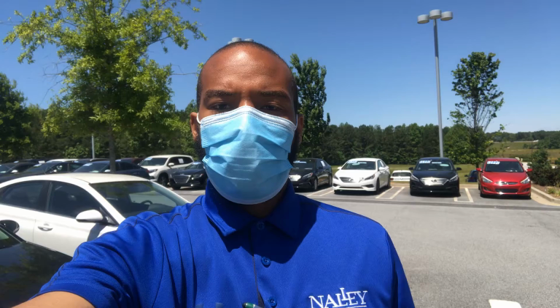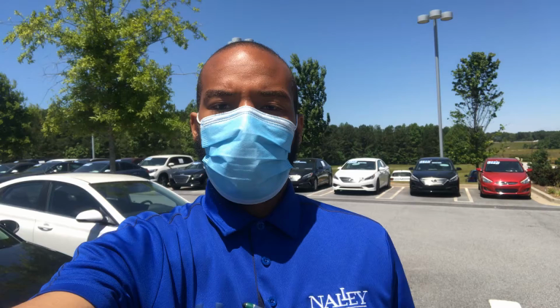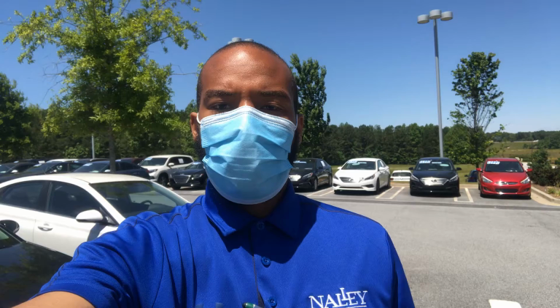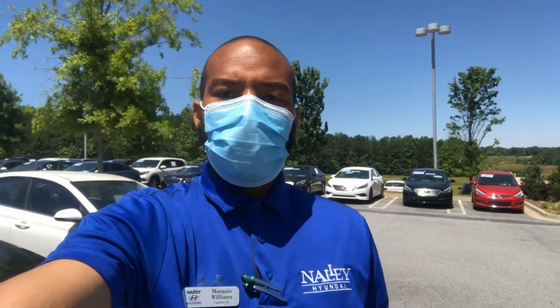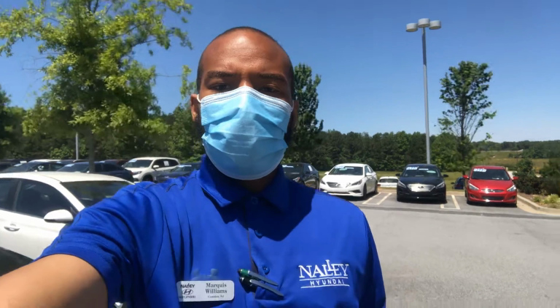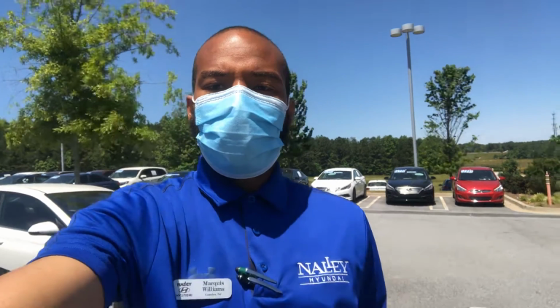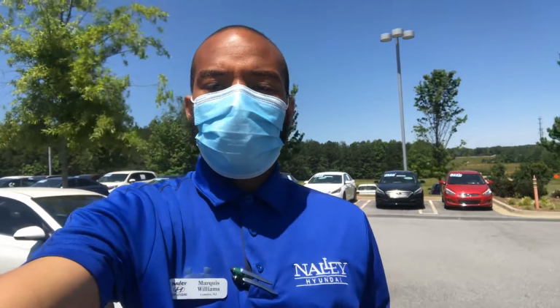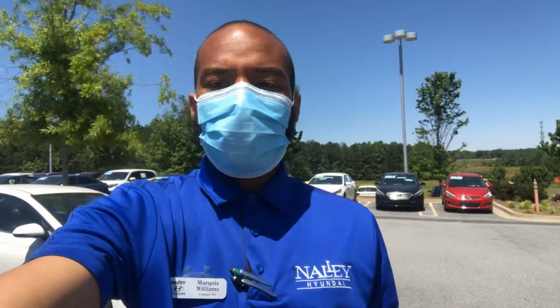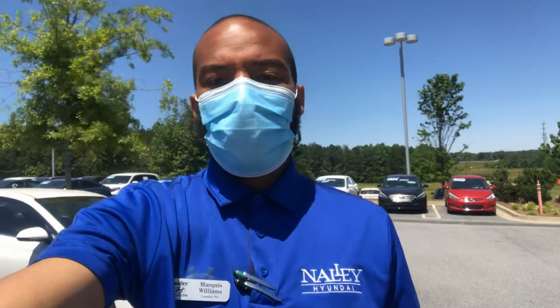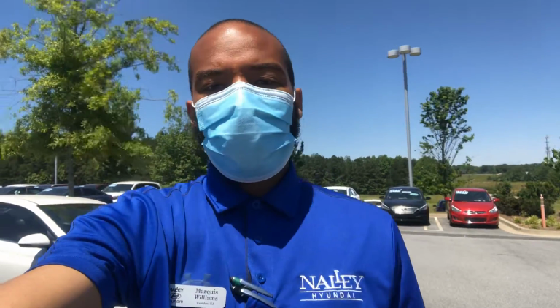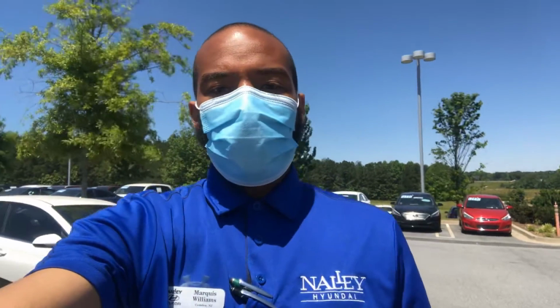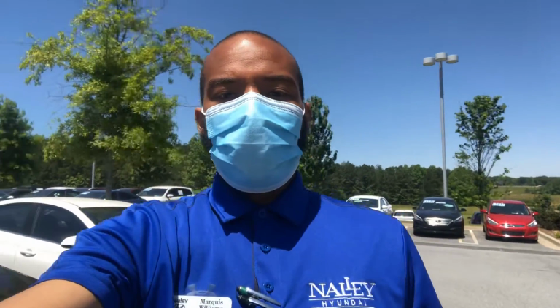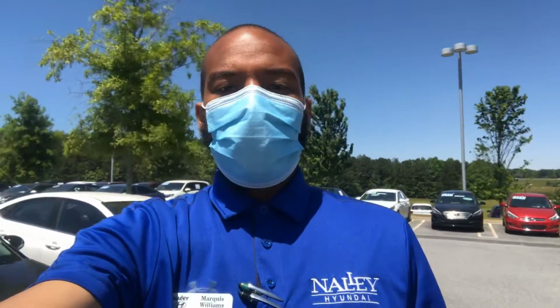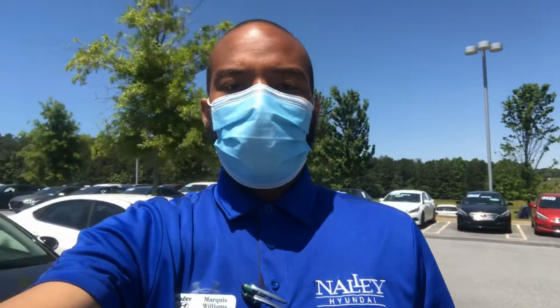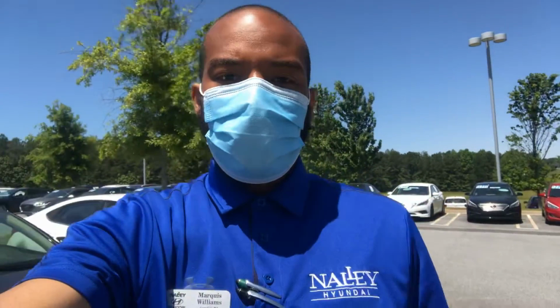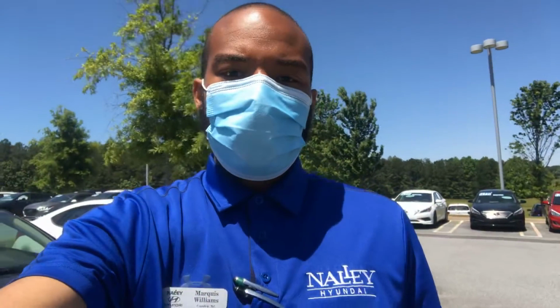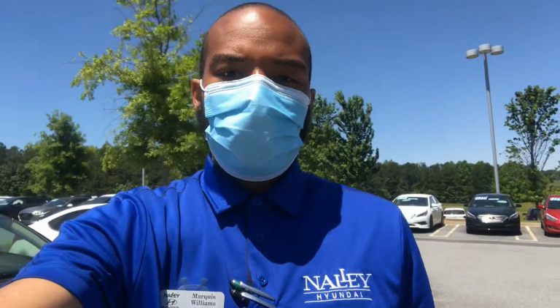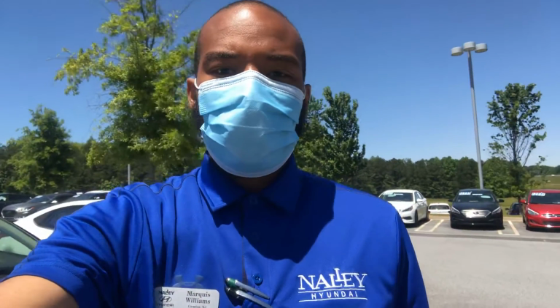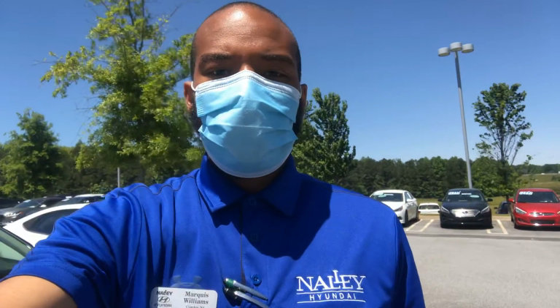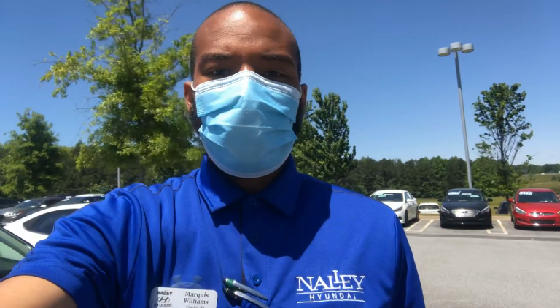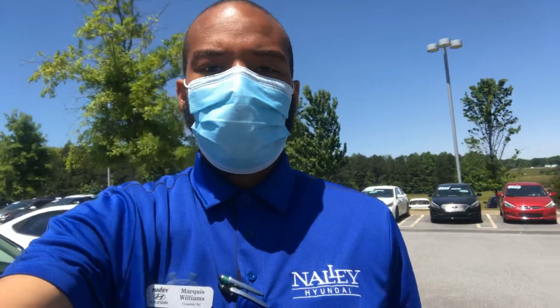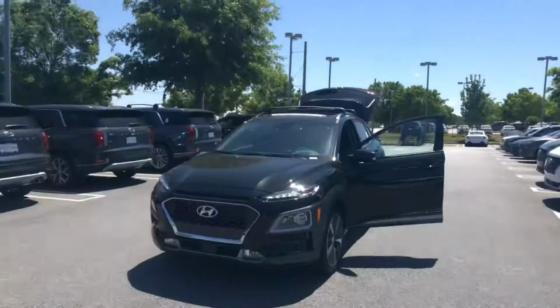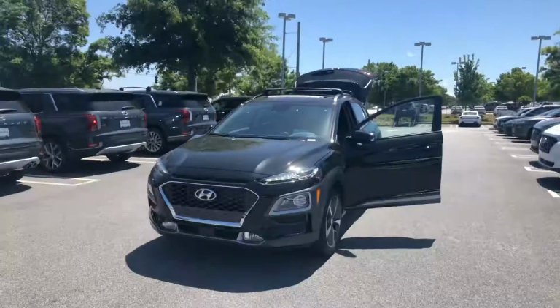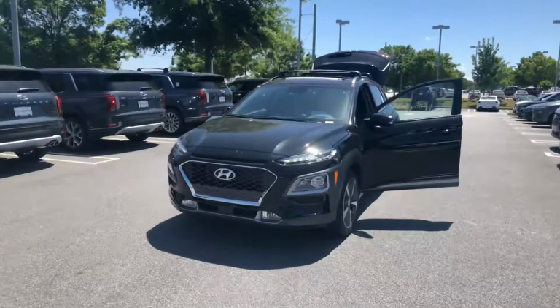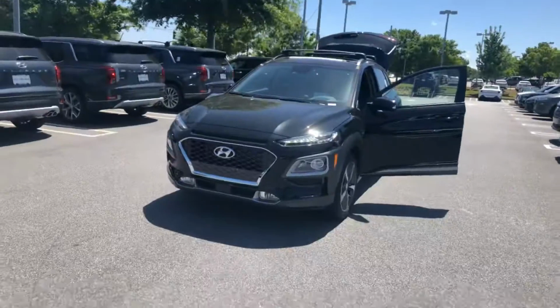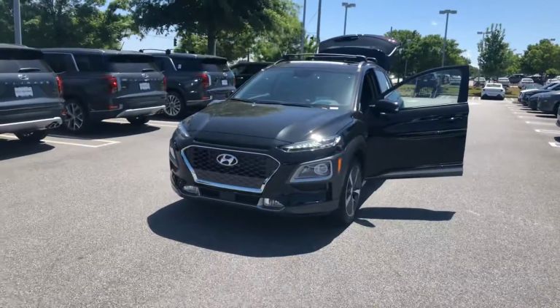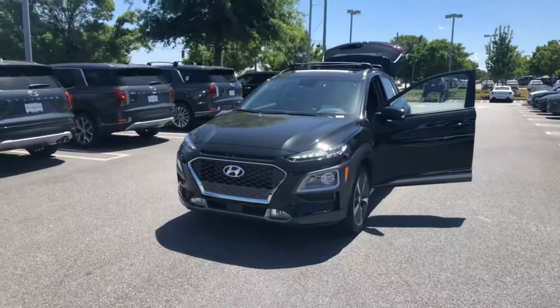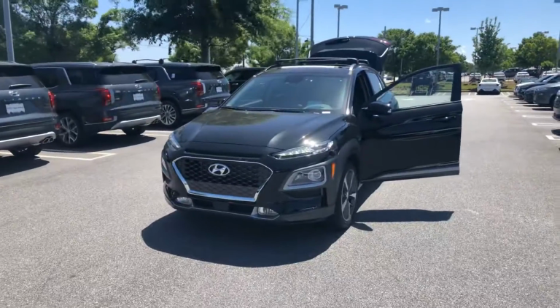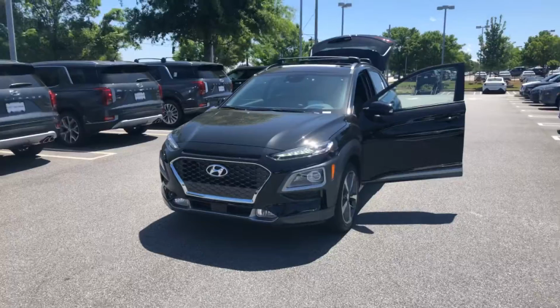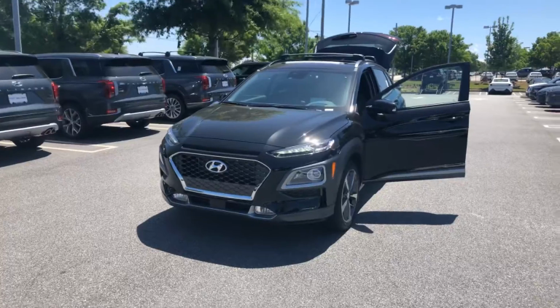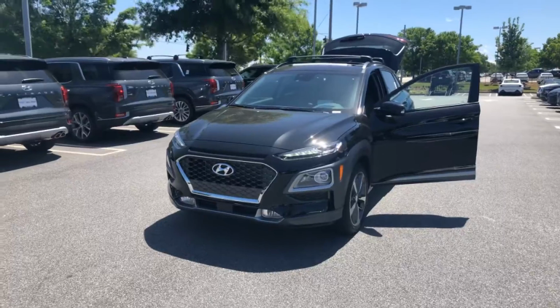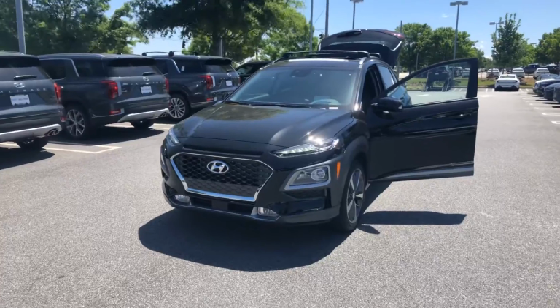Hello Jessica, this is Marquise Williams here at Alley Hyundai. Just want to show you a quick video of the 2020 Hyundai Kona Ultimate.